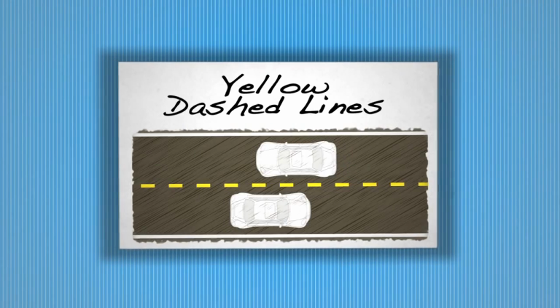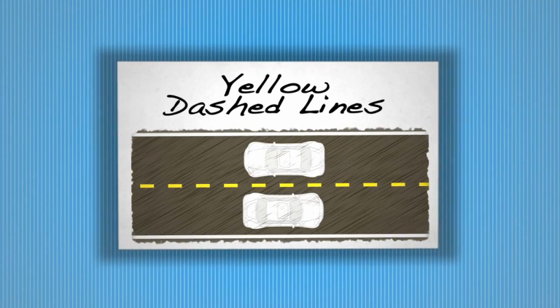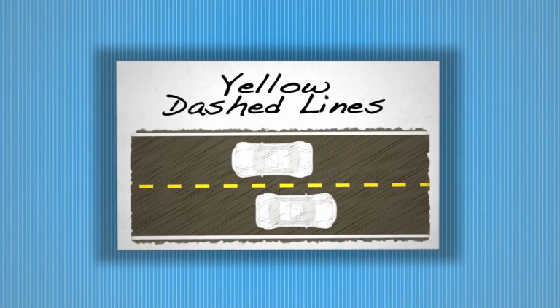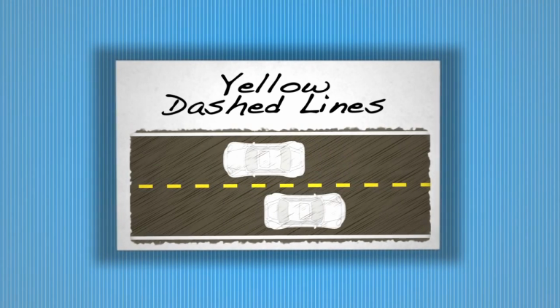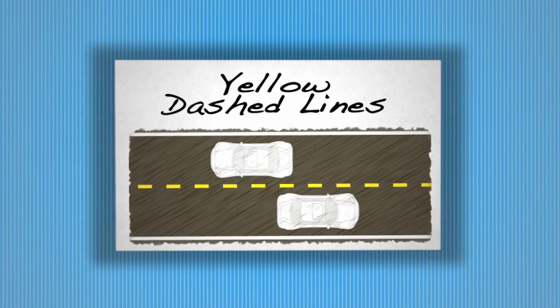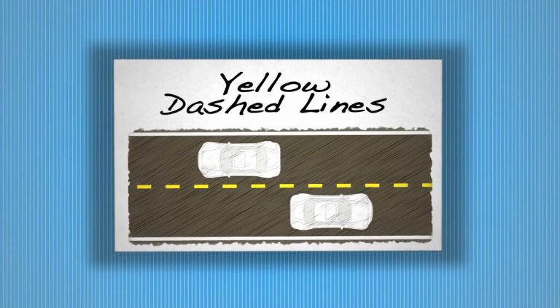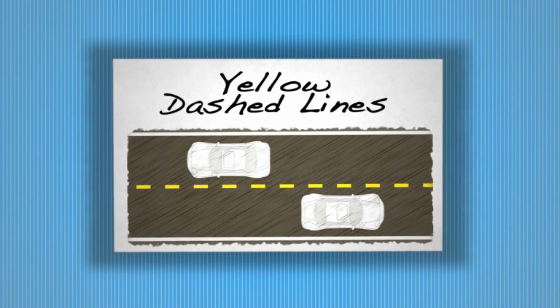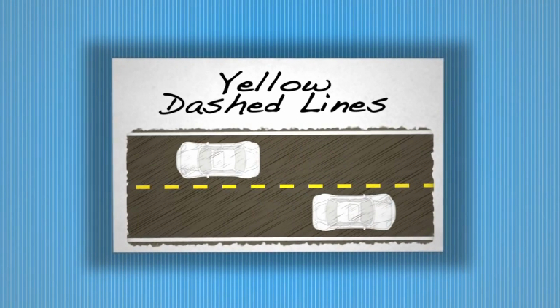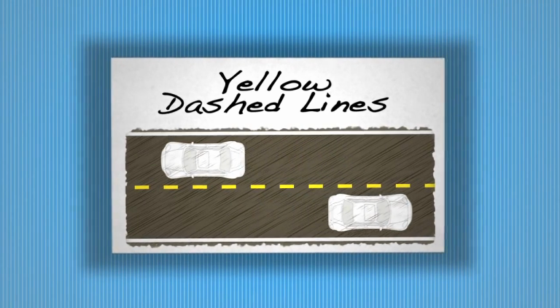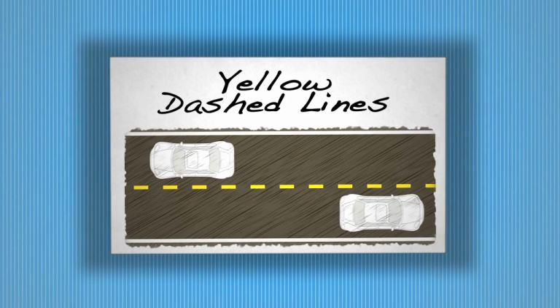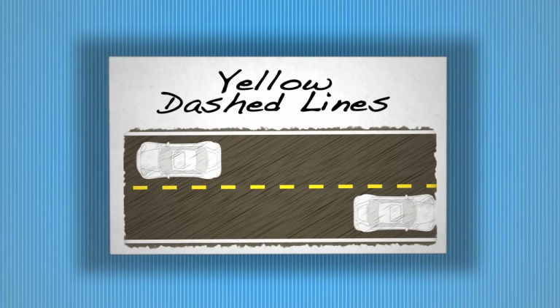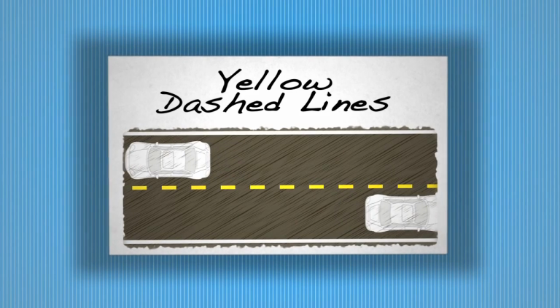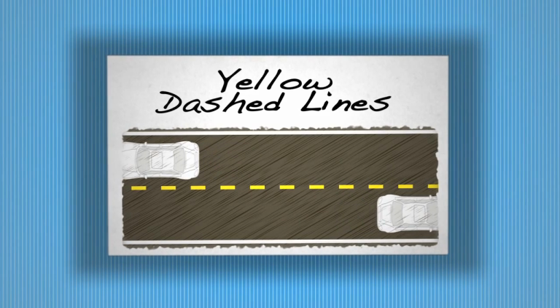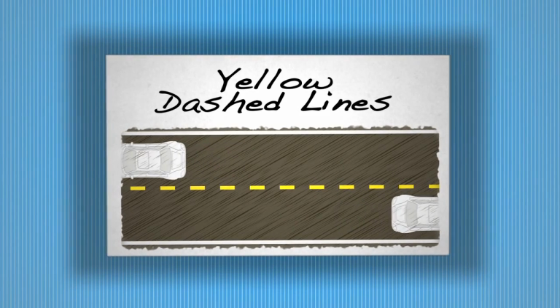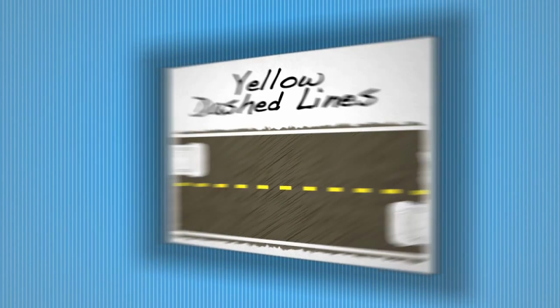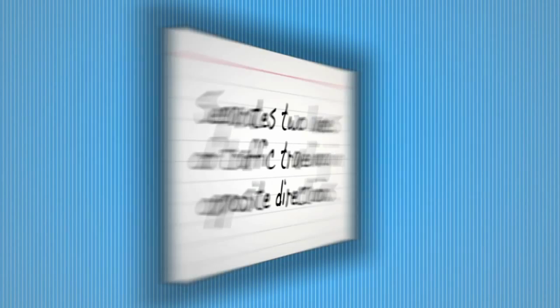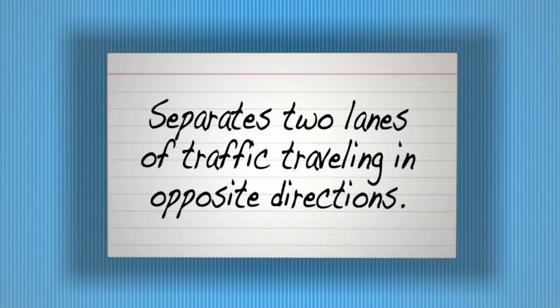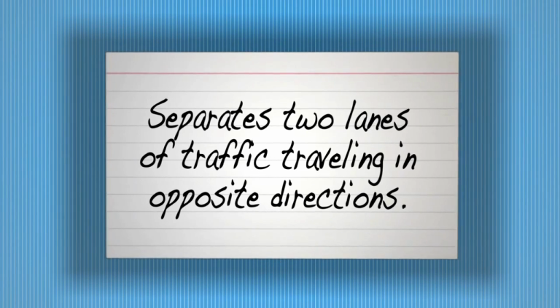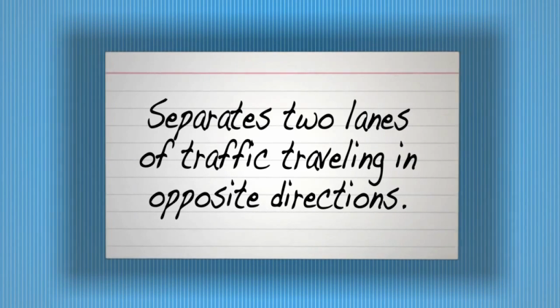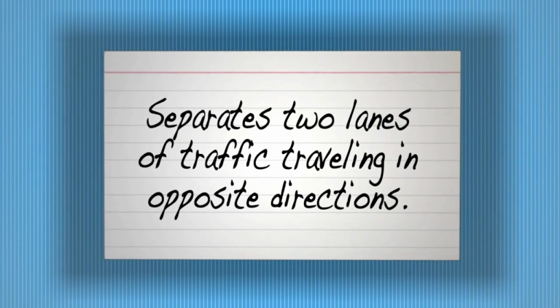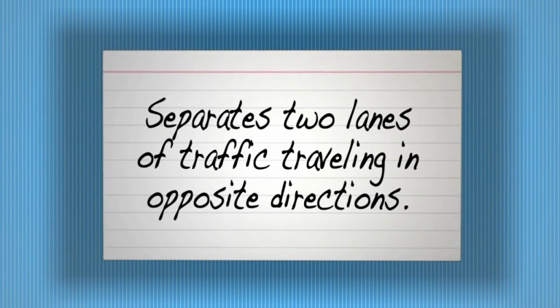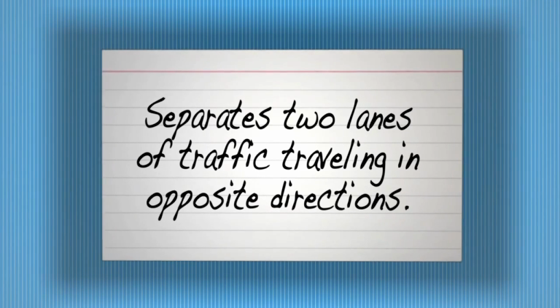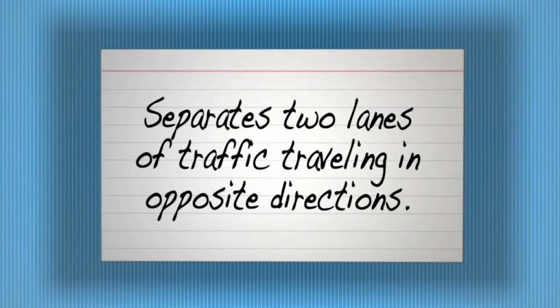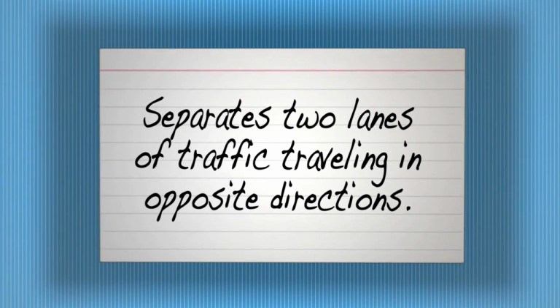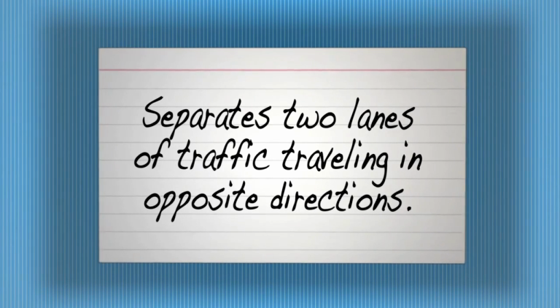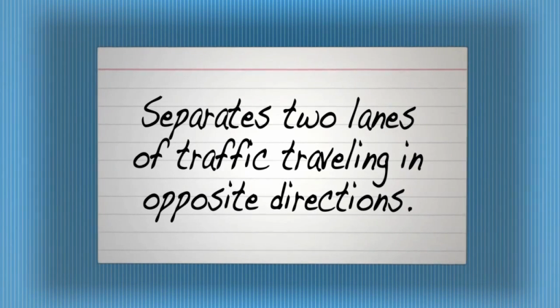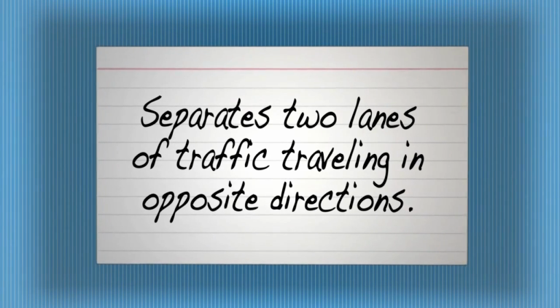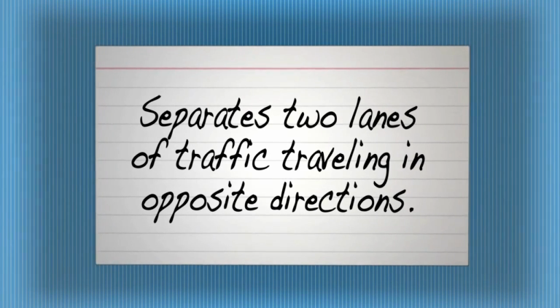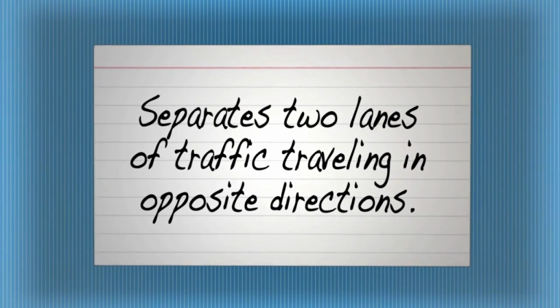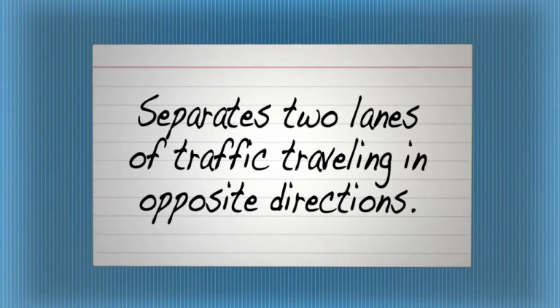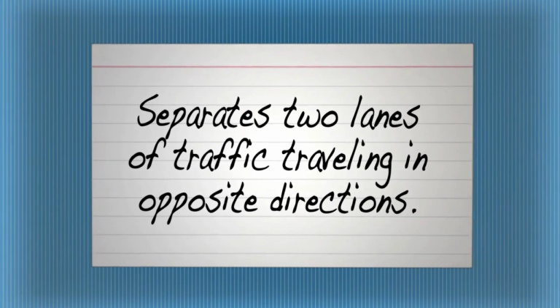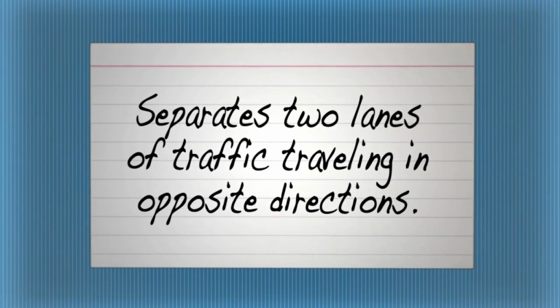Yellow dash lines. Separates two lanes of traffic traveling in opposite directions.